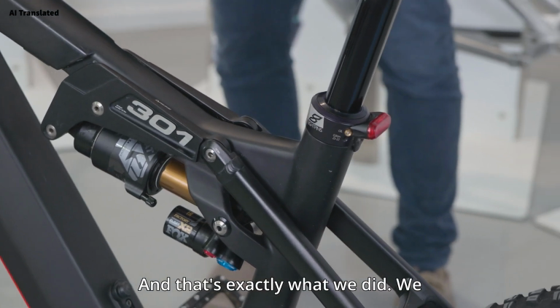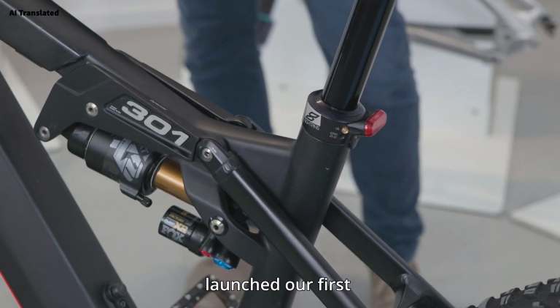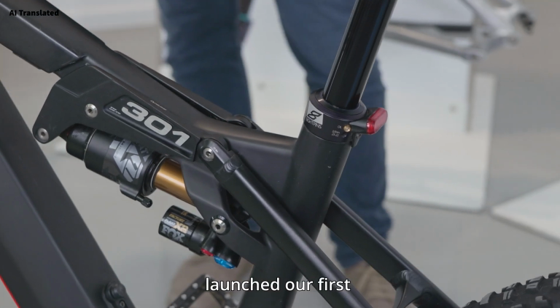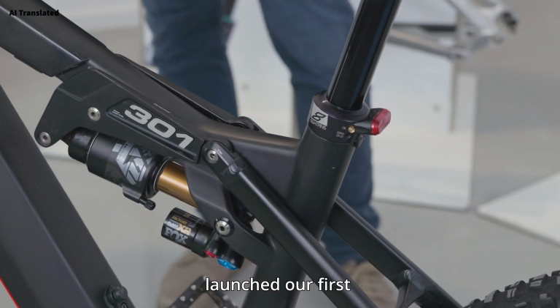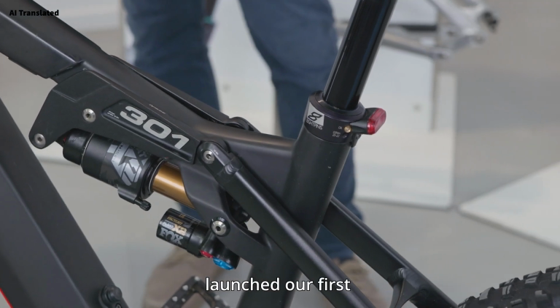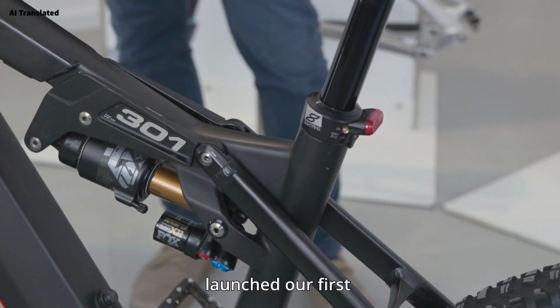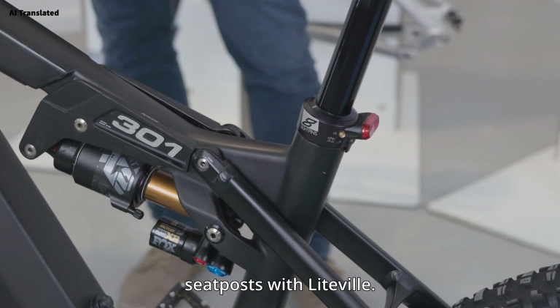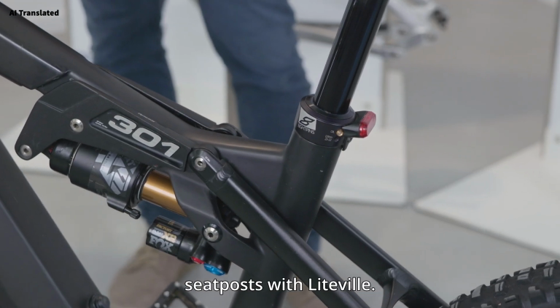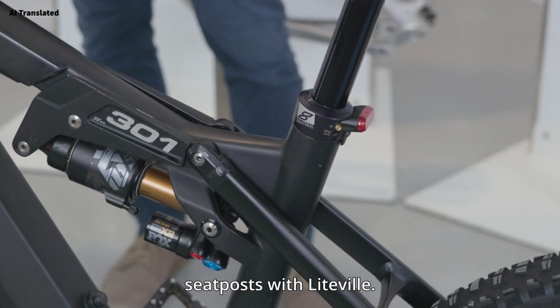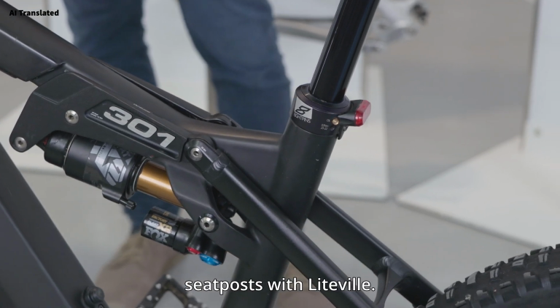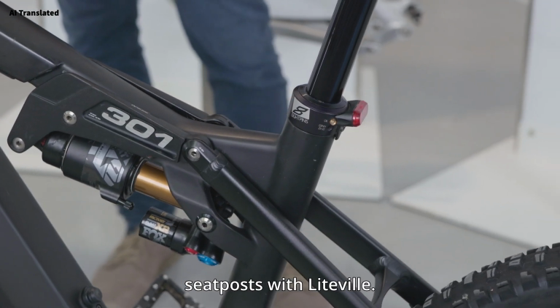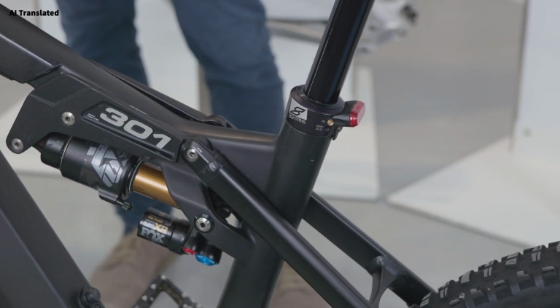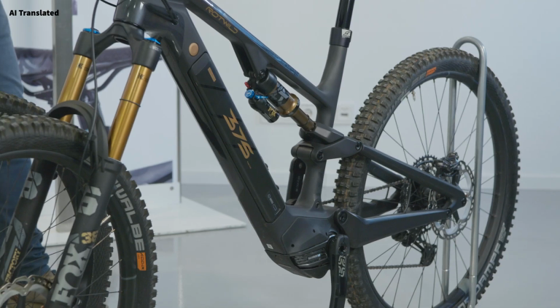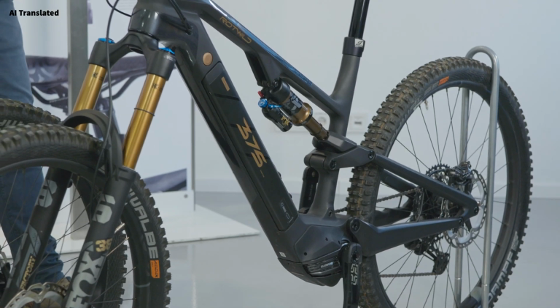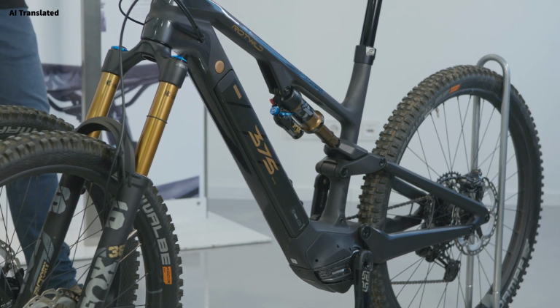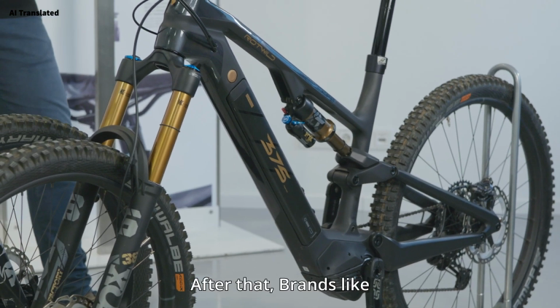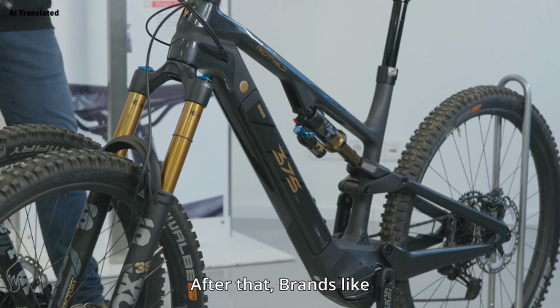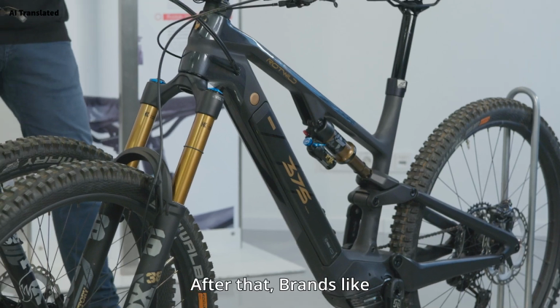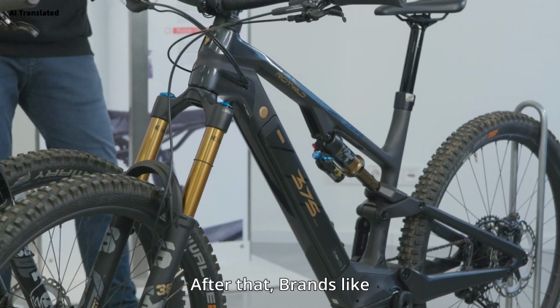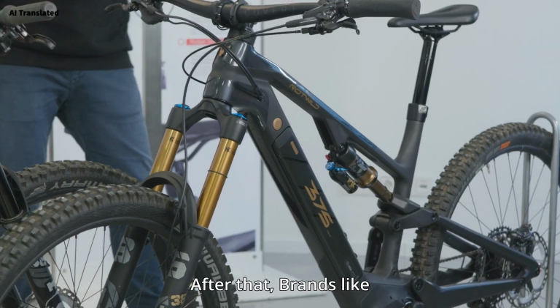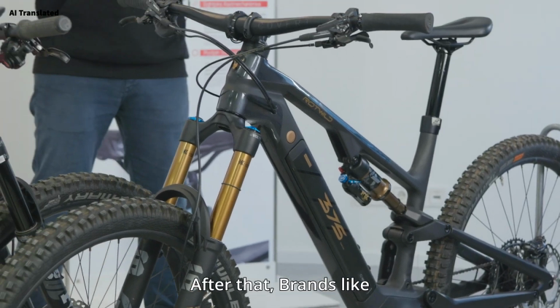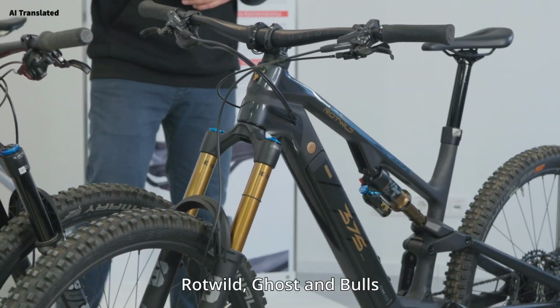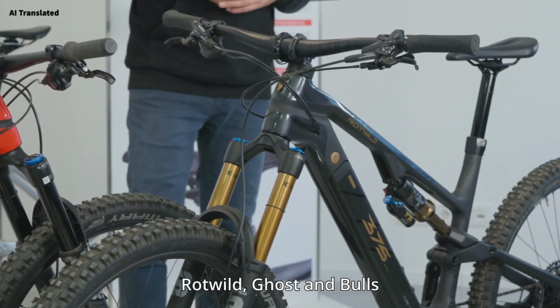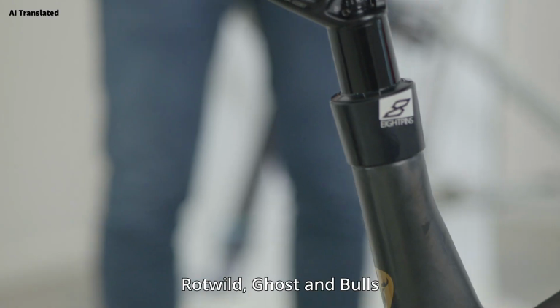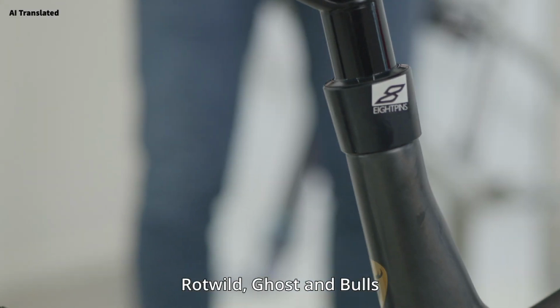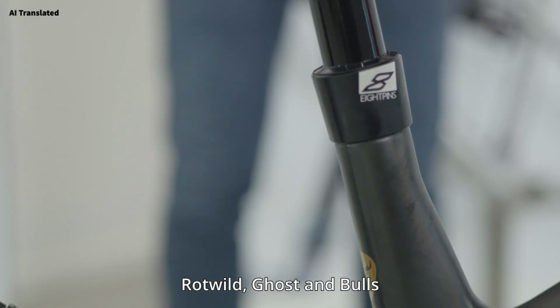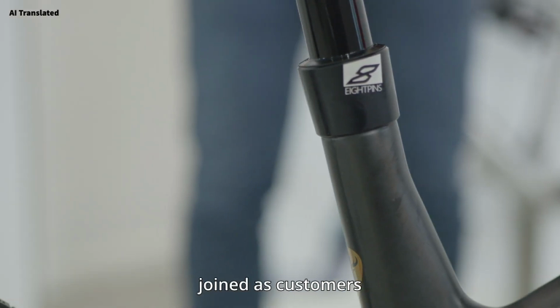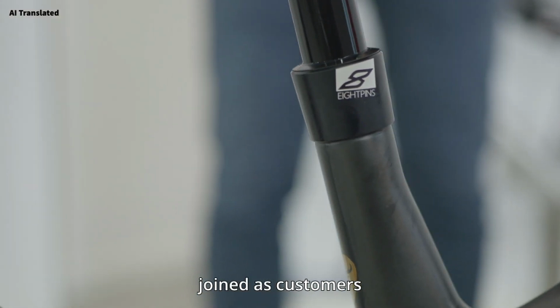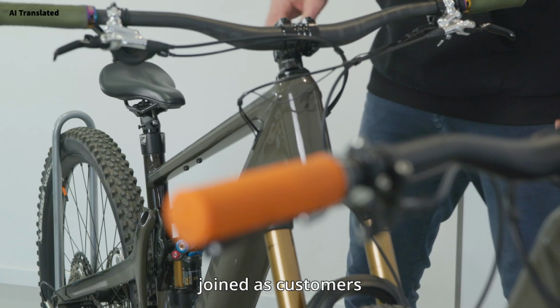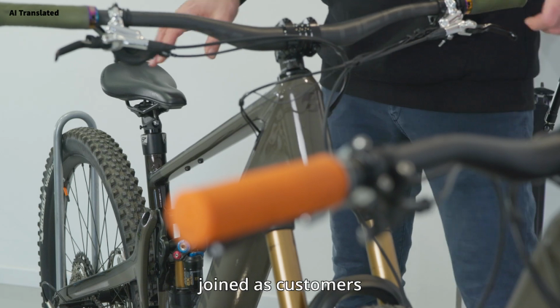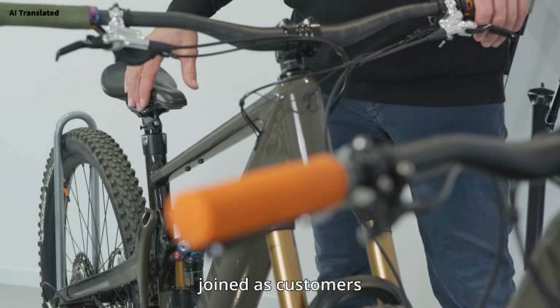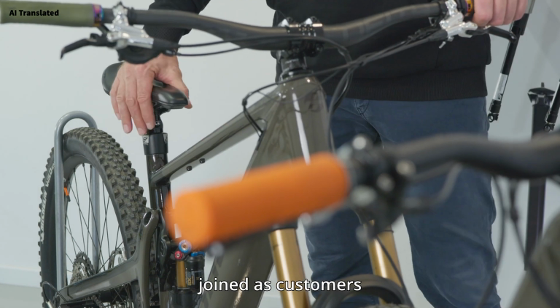We launched our first seat posts with Lightville. After that, brands like Rodville, Ghost and Bulls joined as customers.